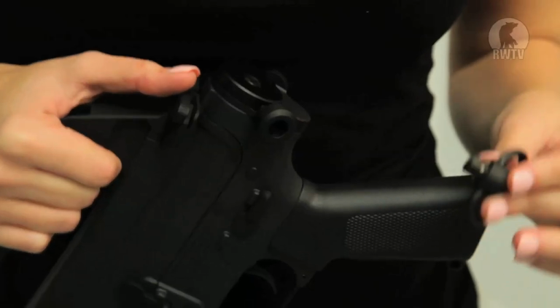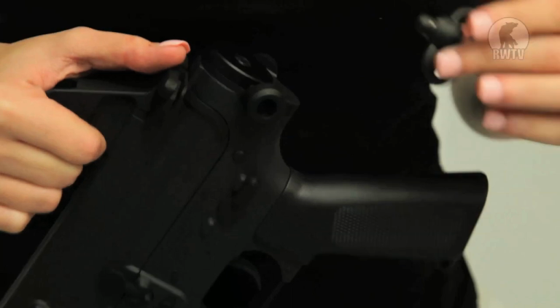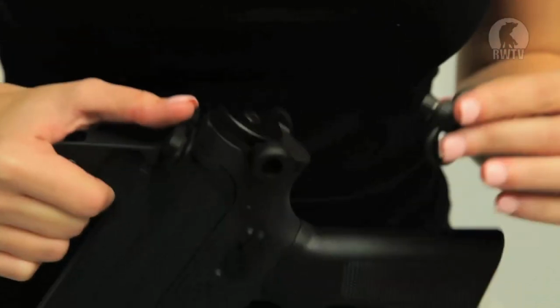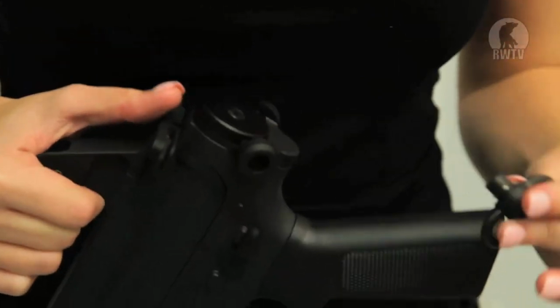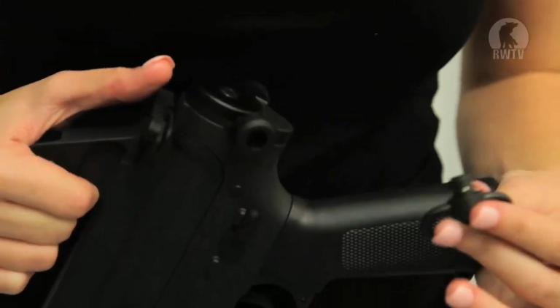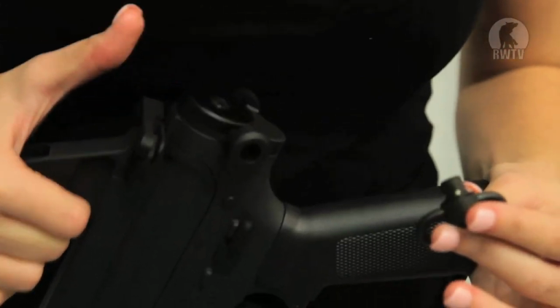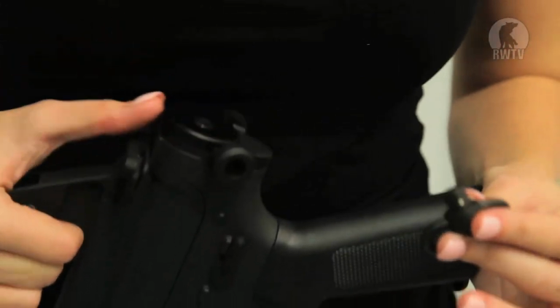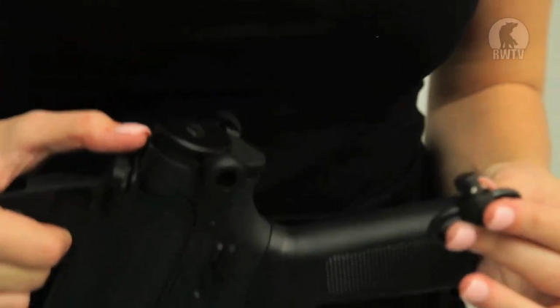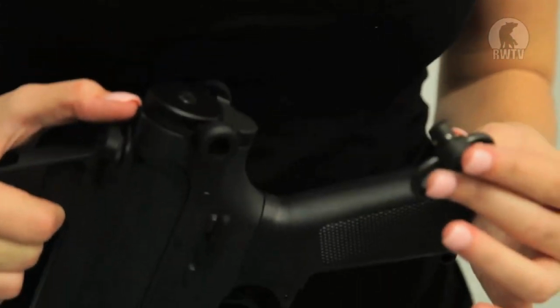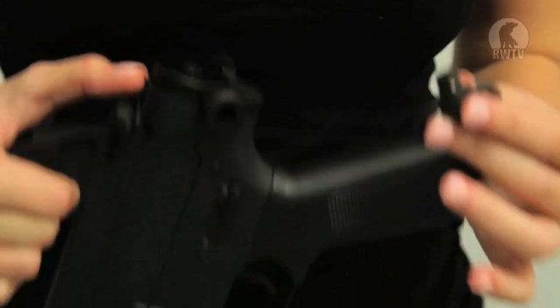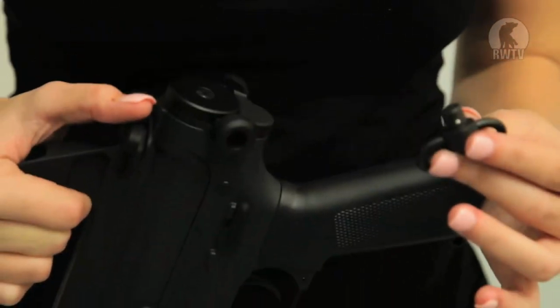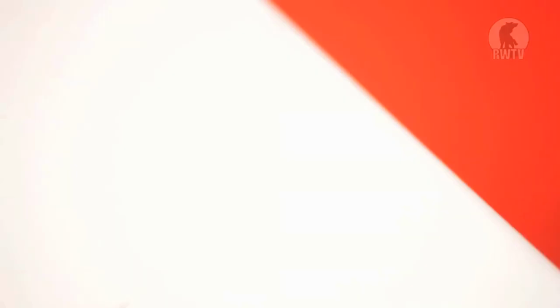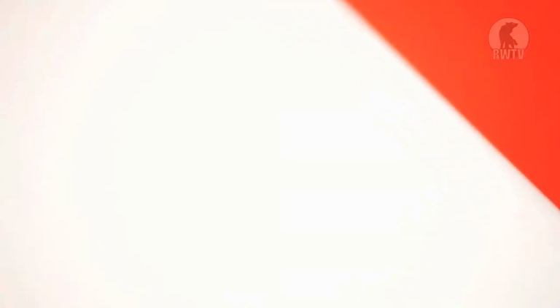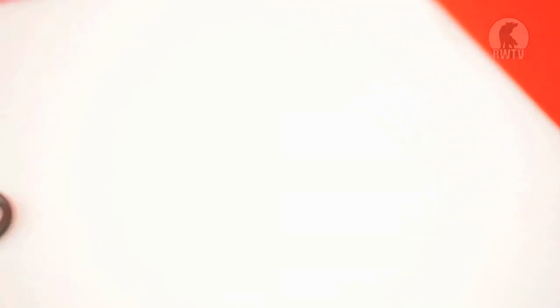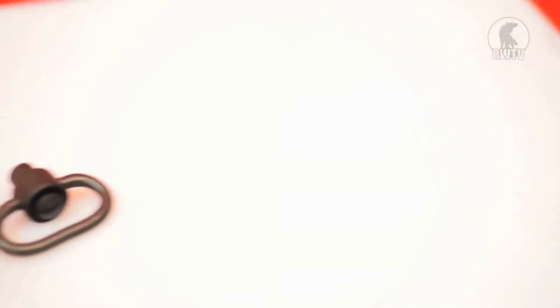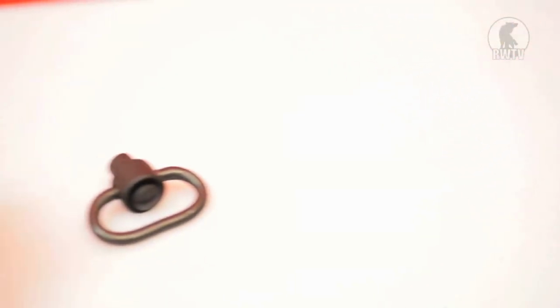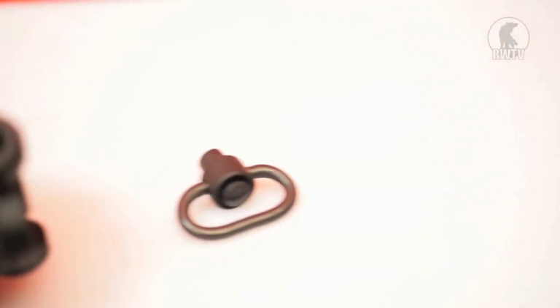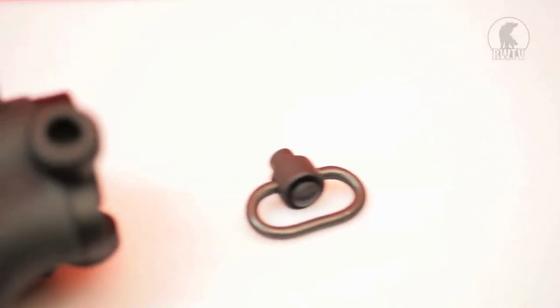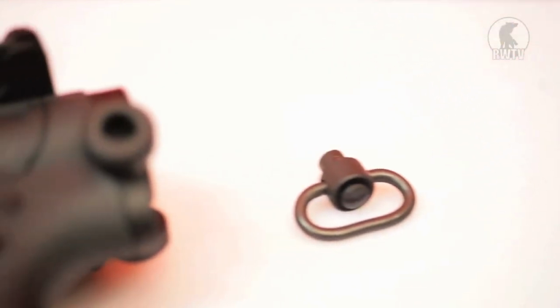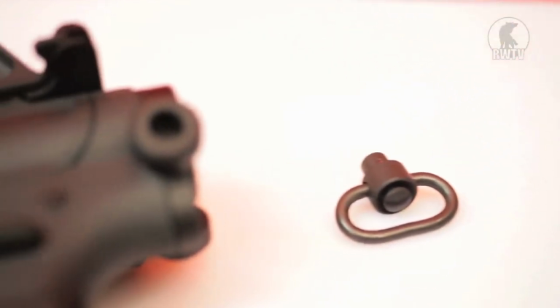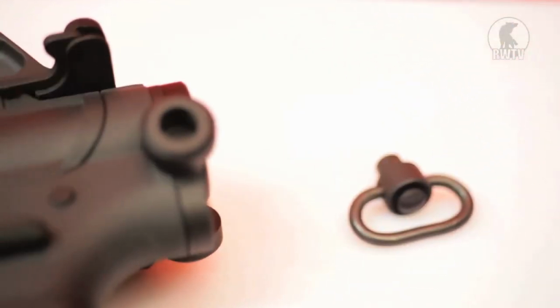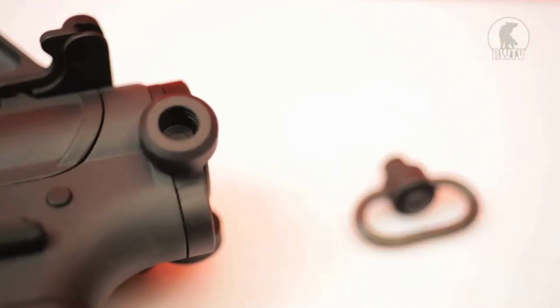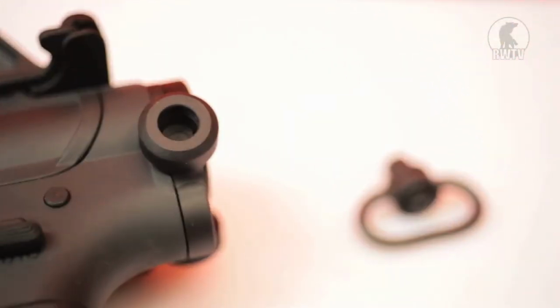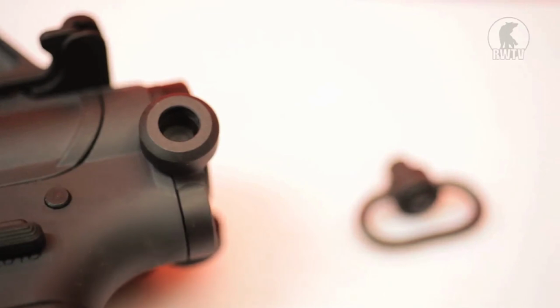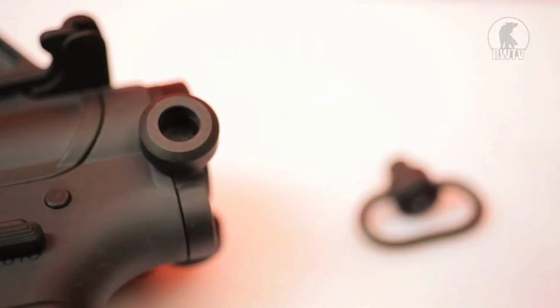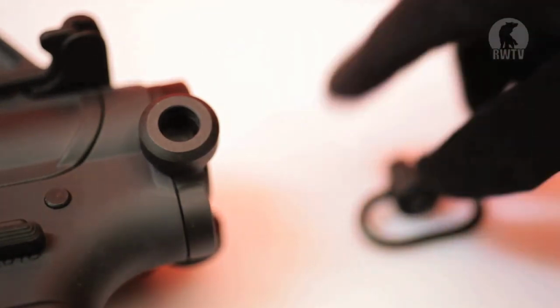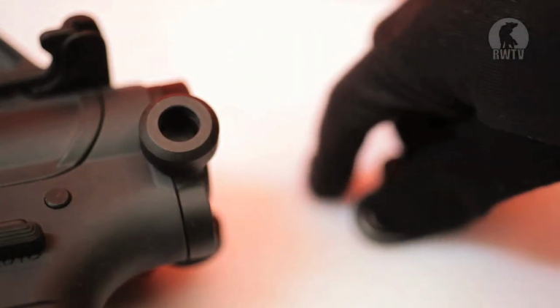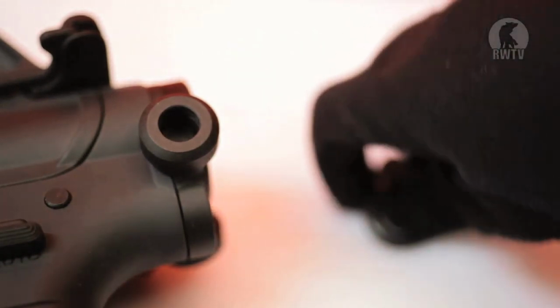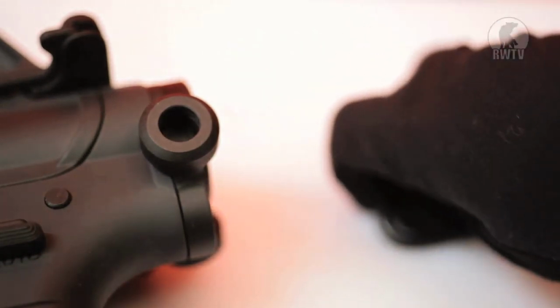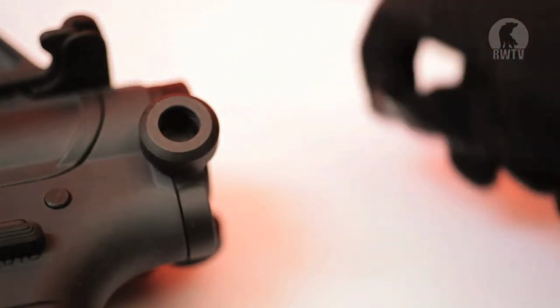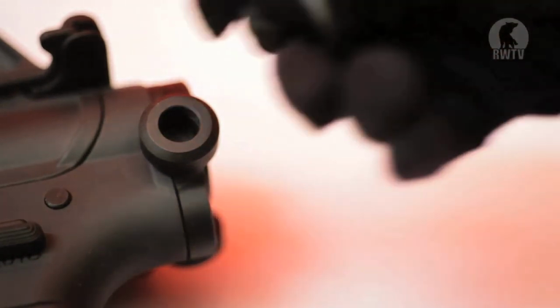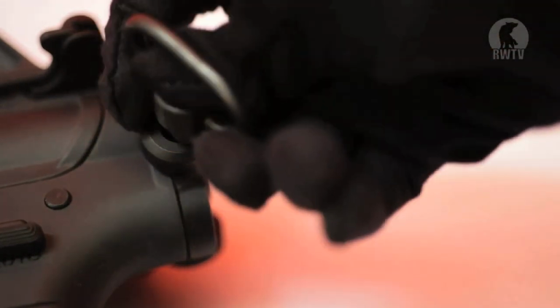That said, the end cap is quite modern, as it has this detachable sling mount, which may not be historical, but it's pretty useful.